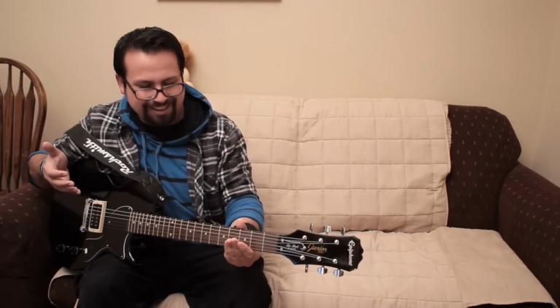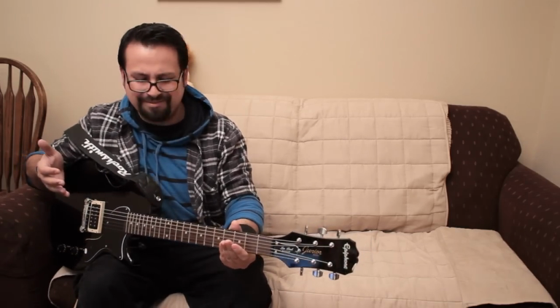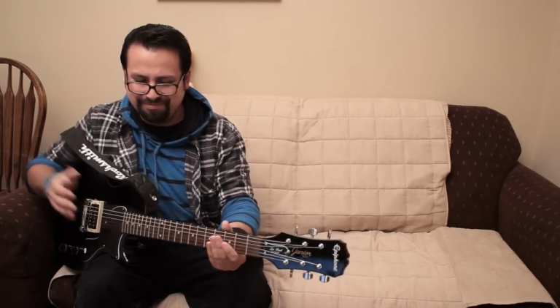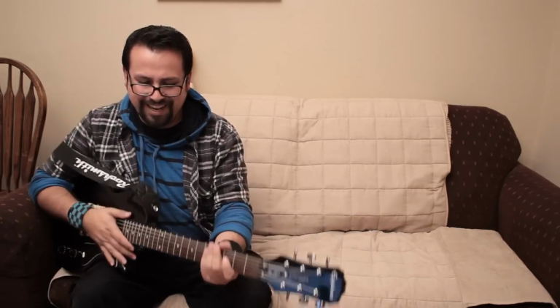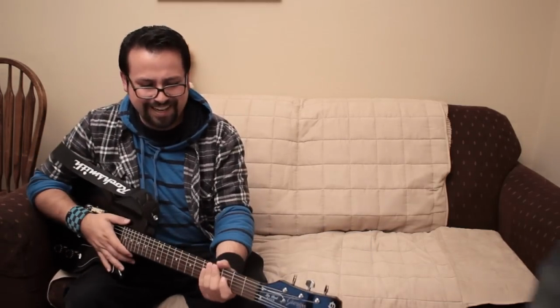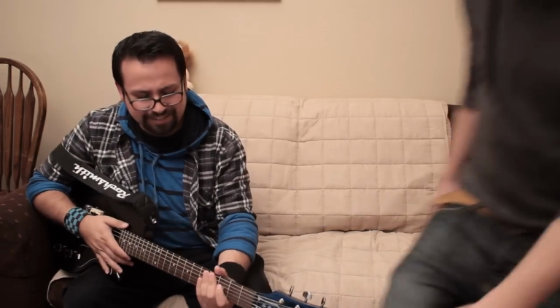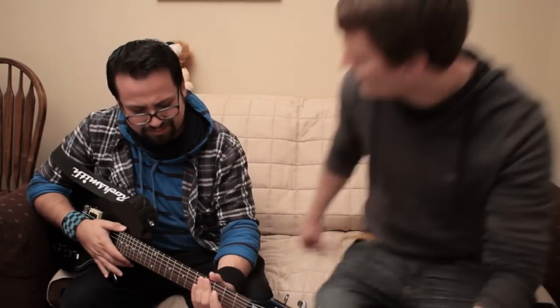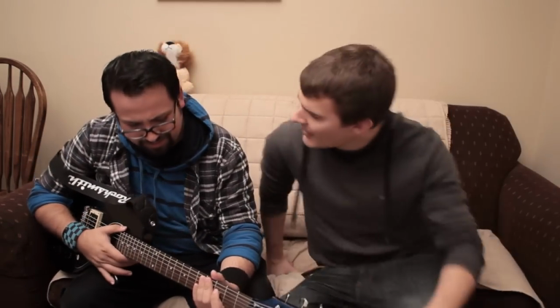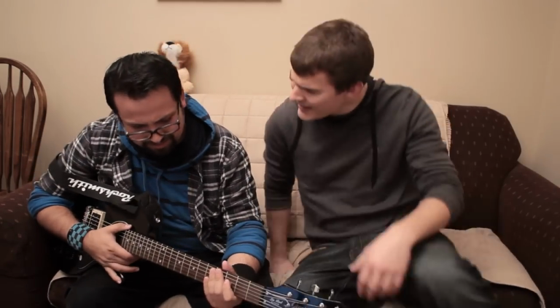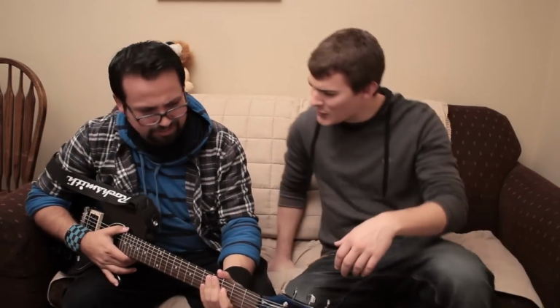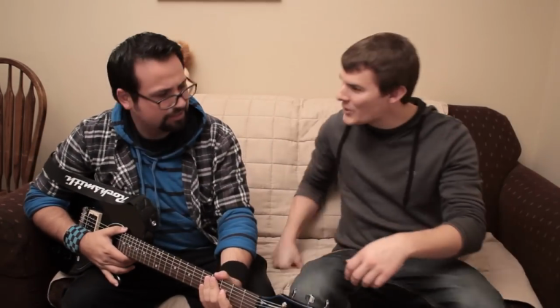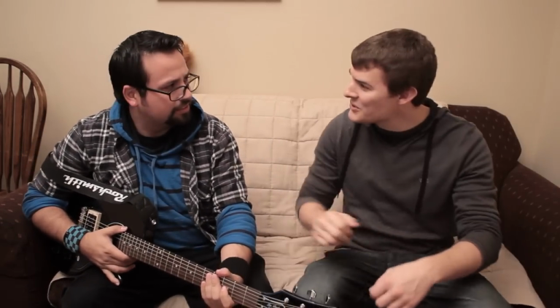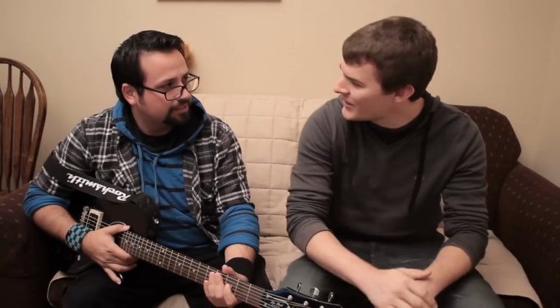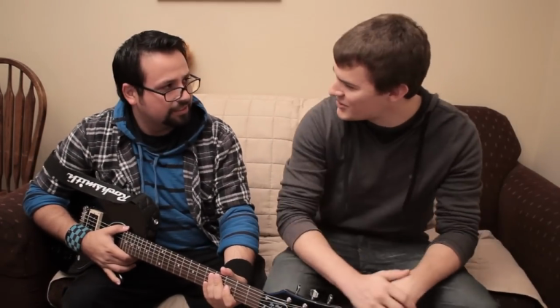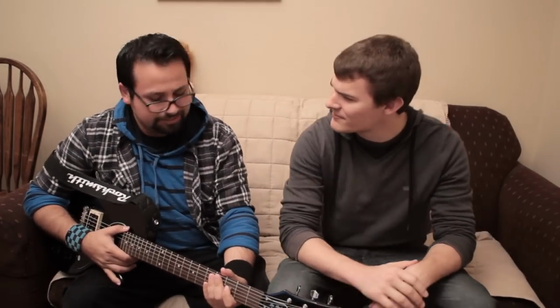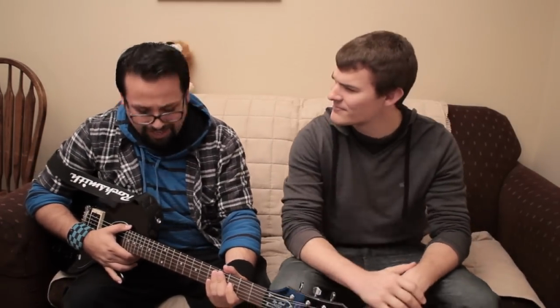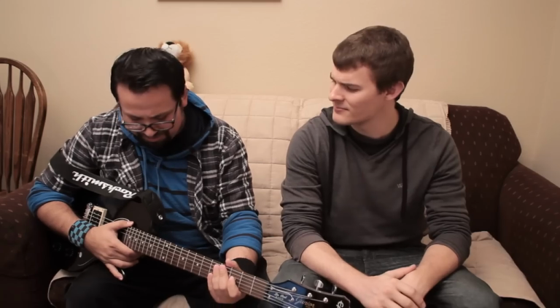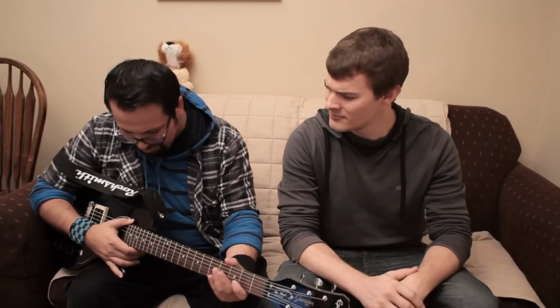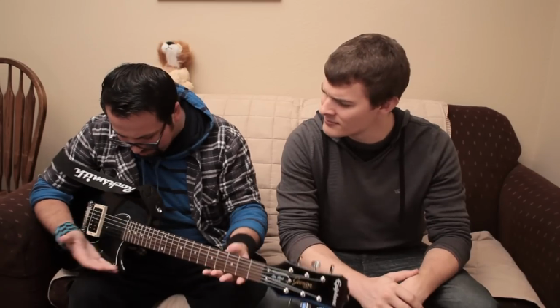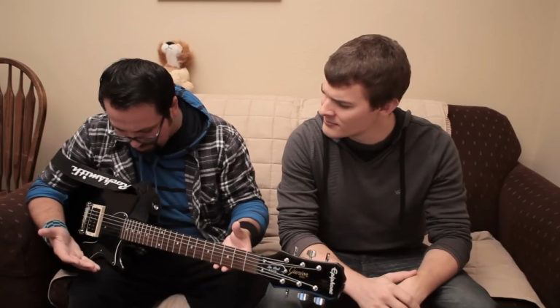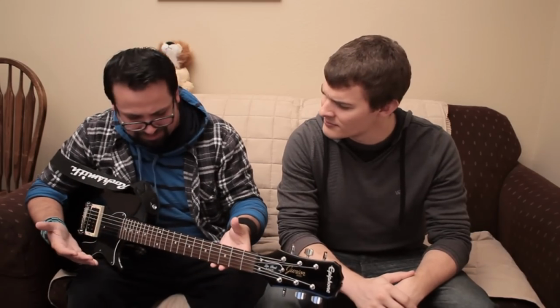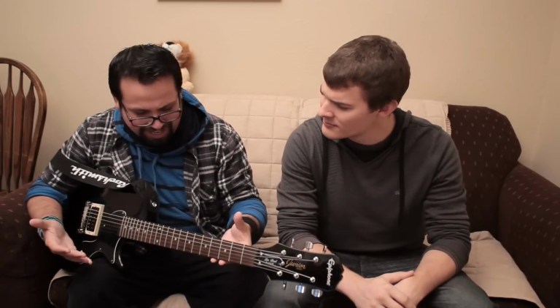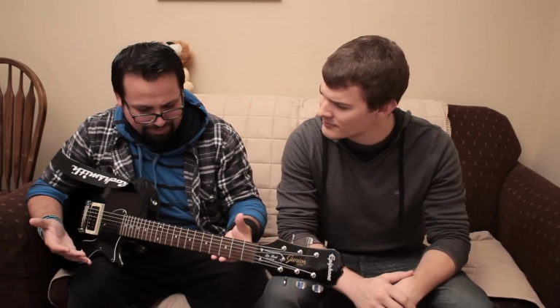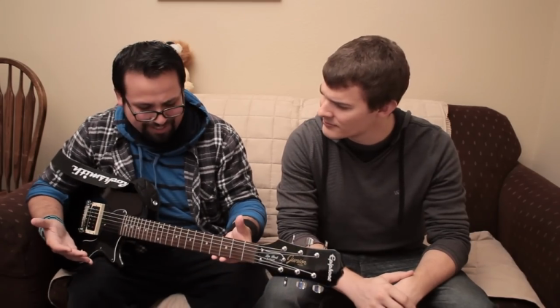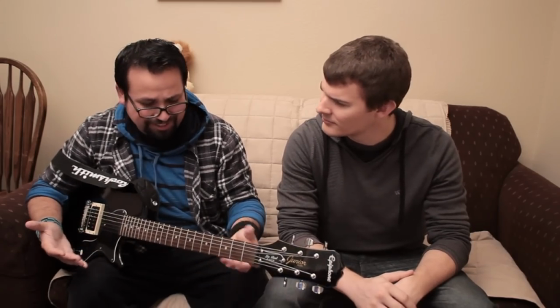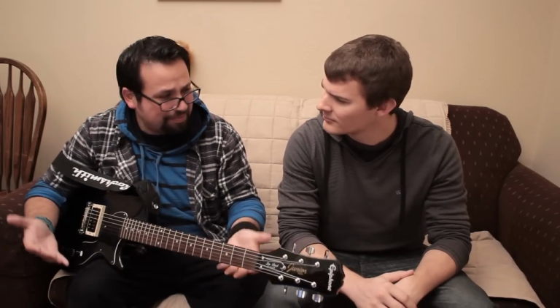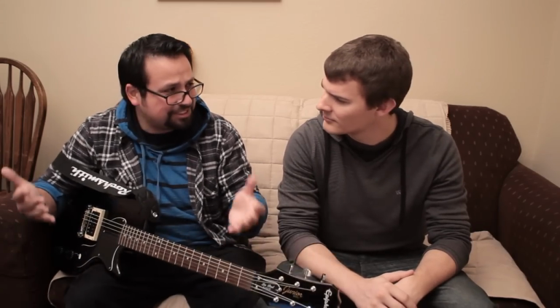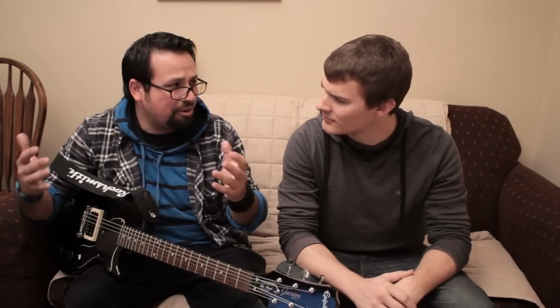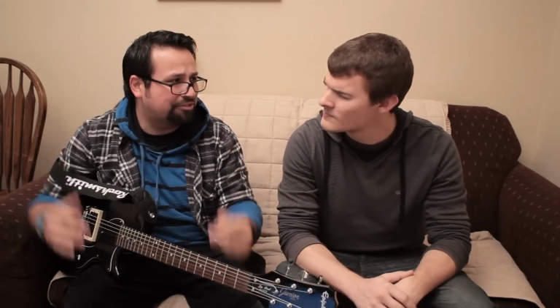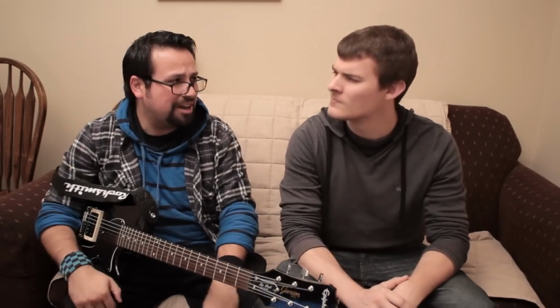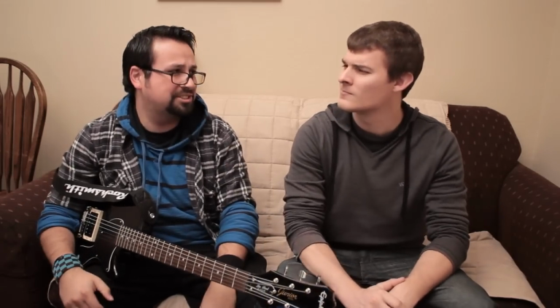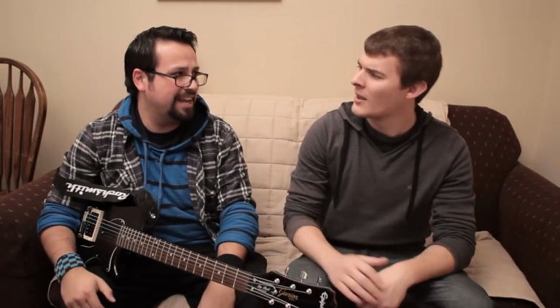Oh man. Hey, what are you doing, Rich? I don't know, man. I'm trying to learn how to play the guitar, but it's so frustrating.